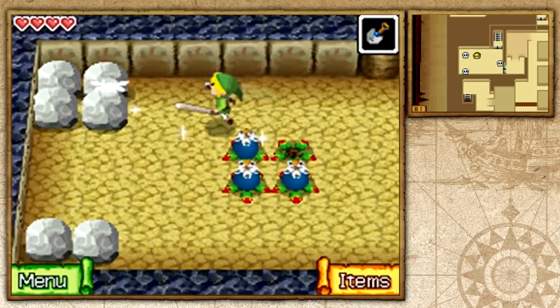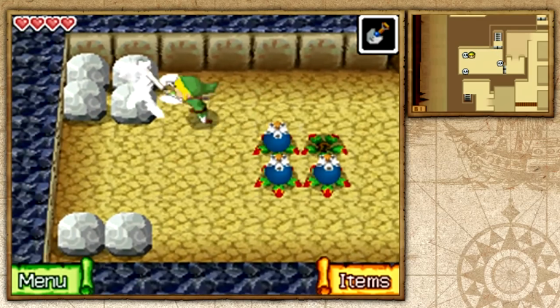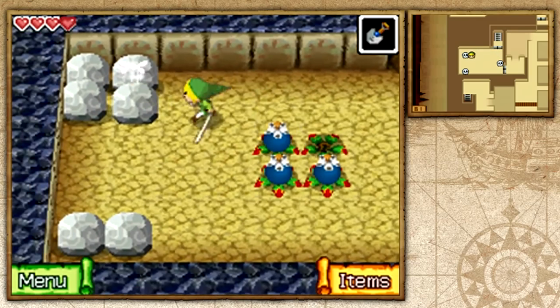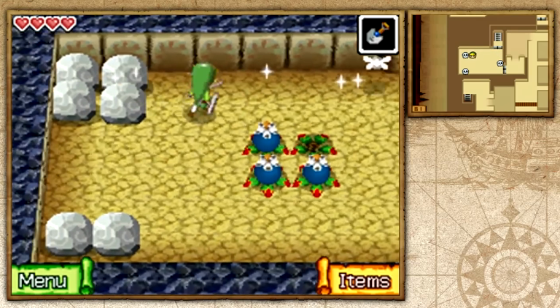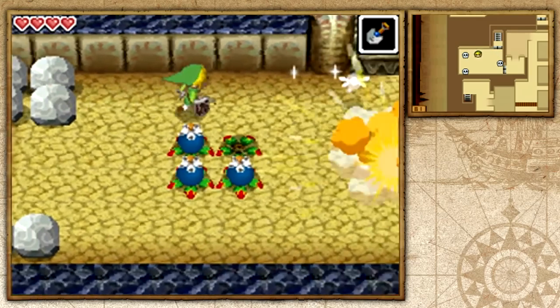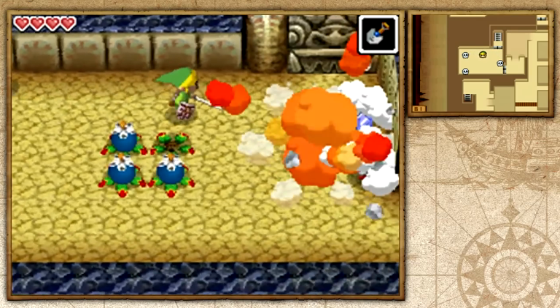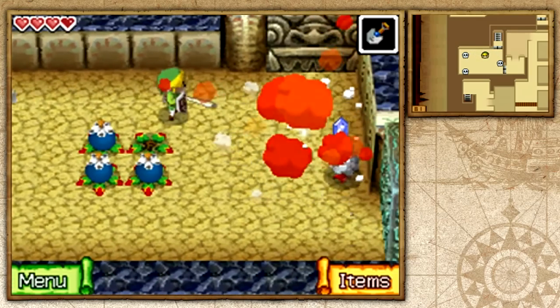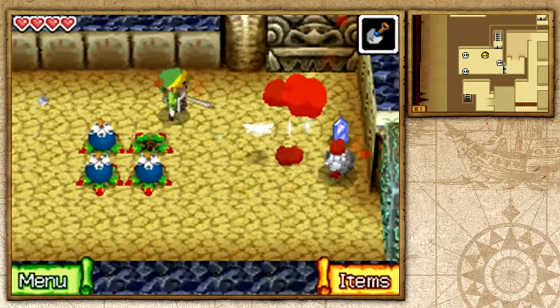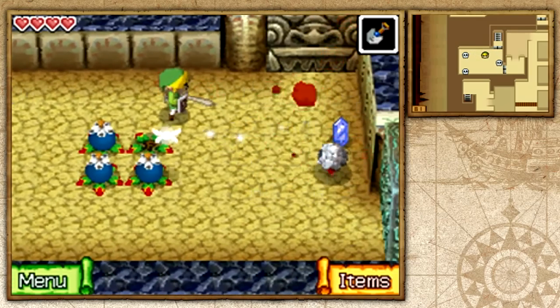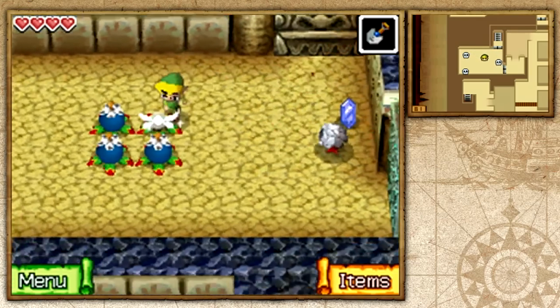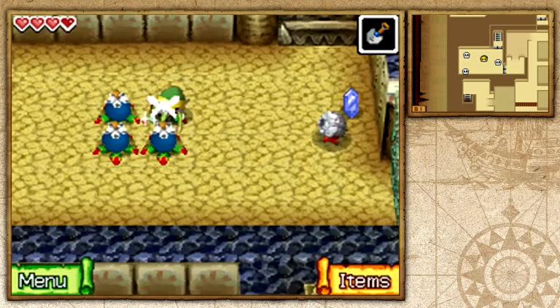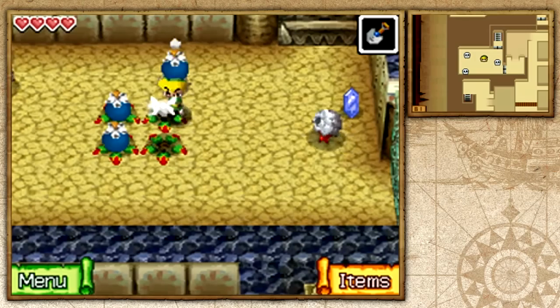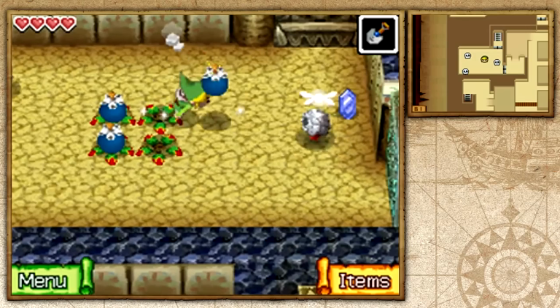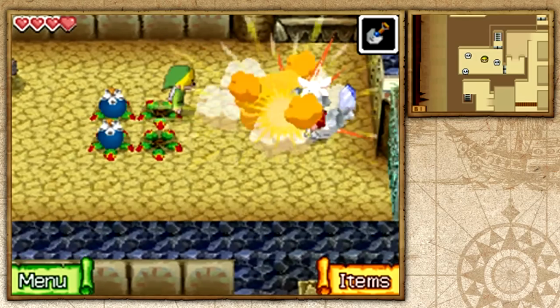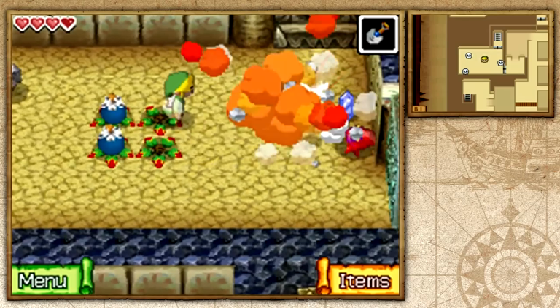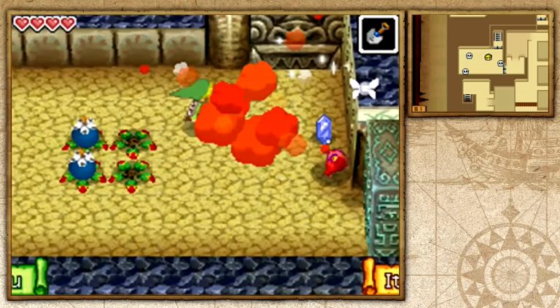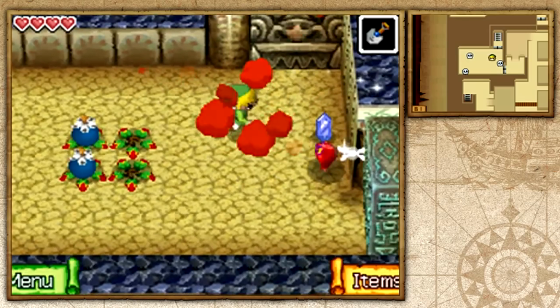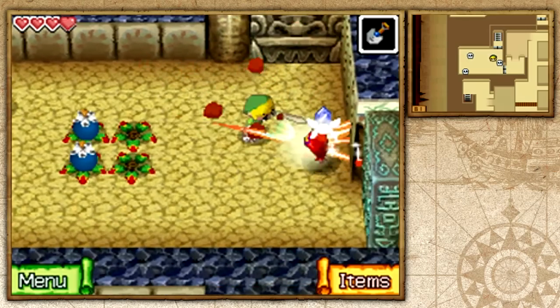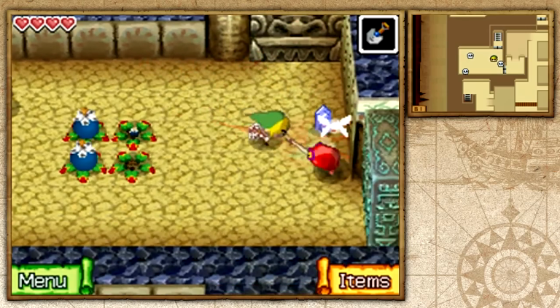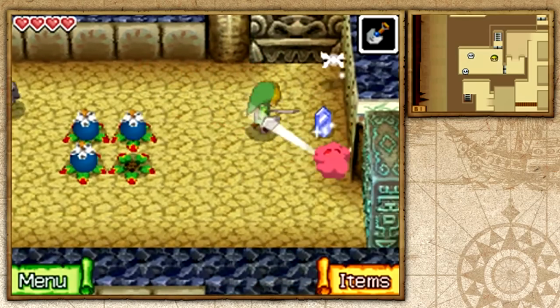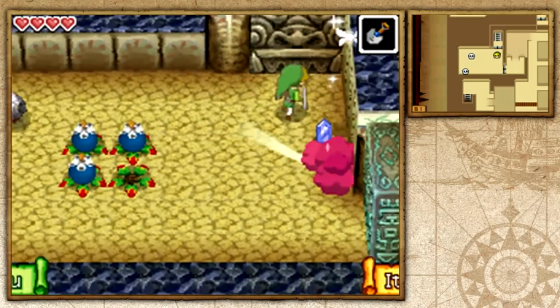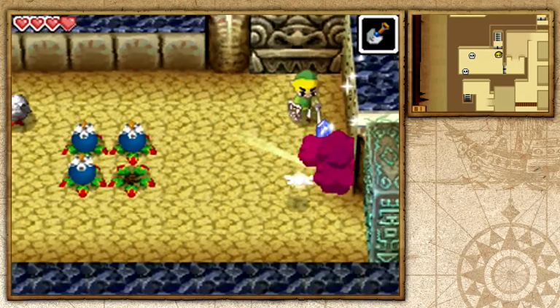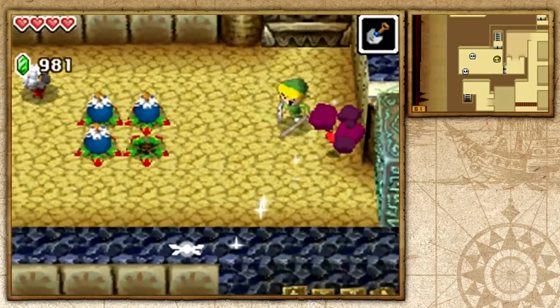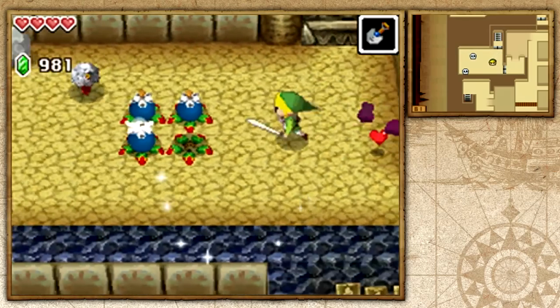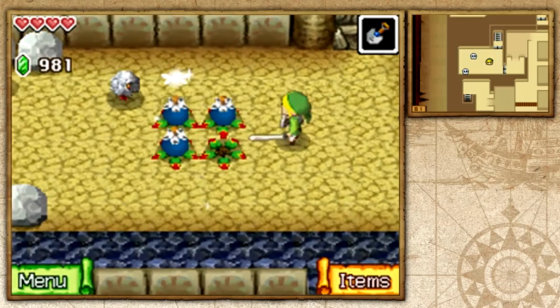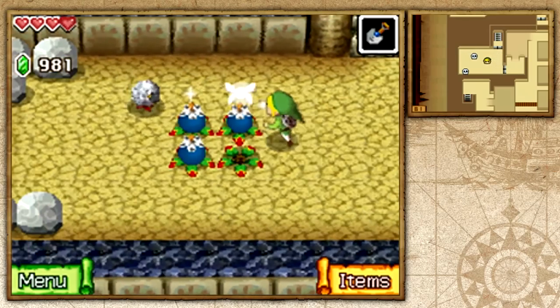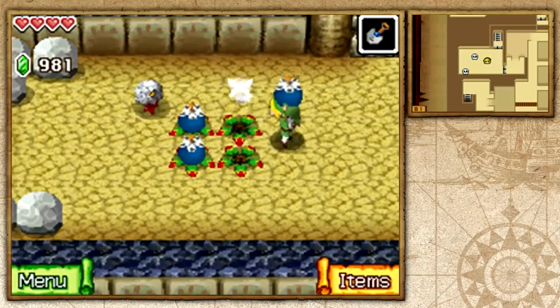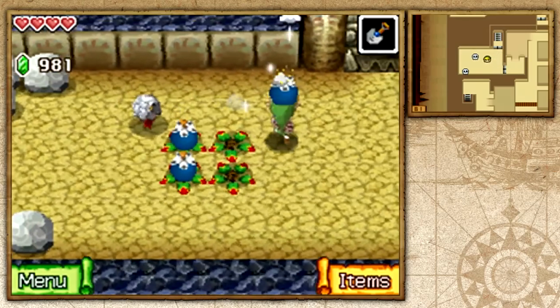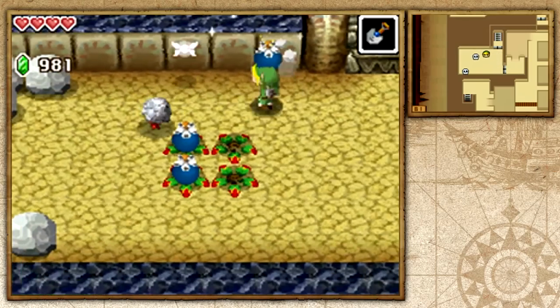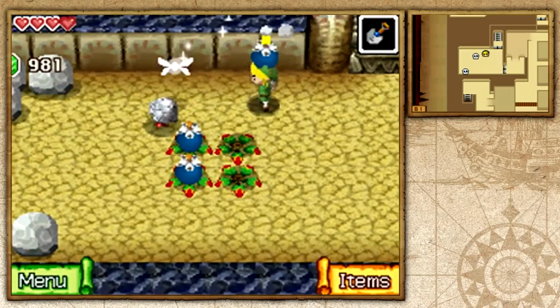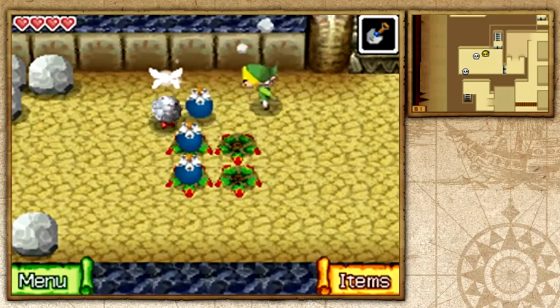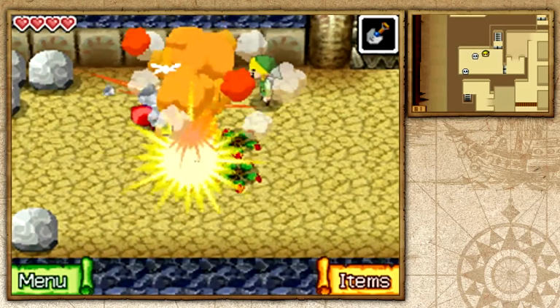Let's say you did forget something important in the temple — you might actually need these shortcuts so you don't have to walk through the whole thing again.